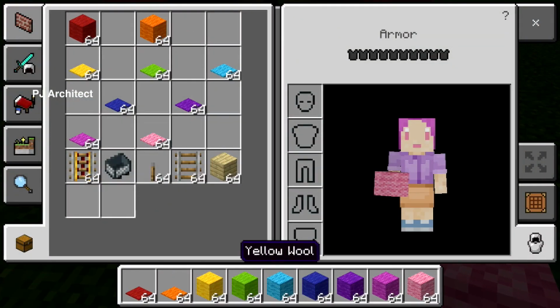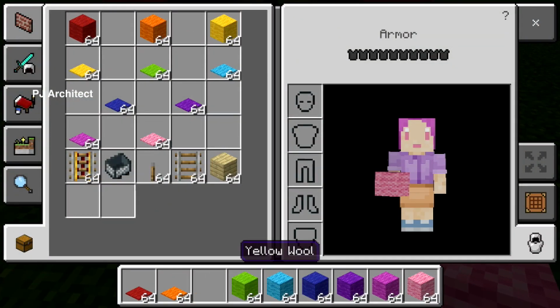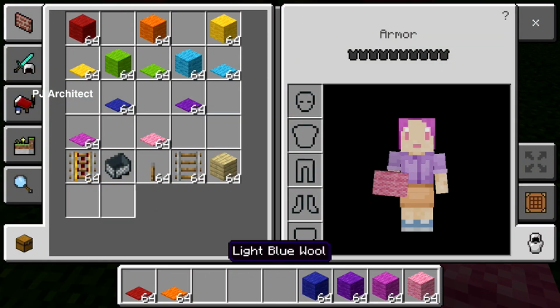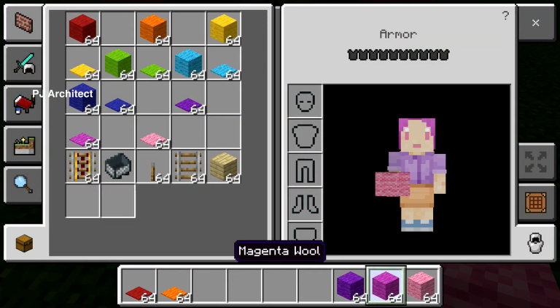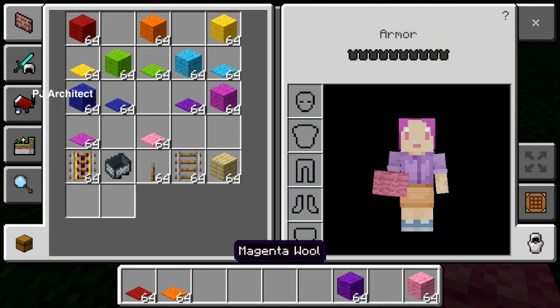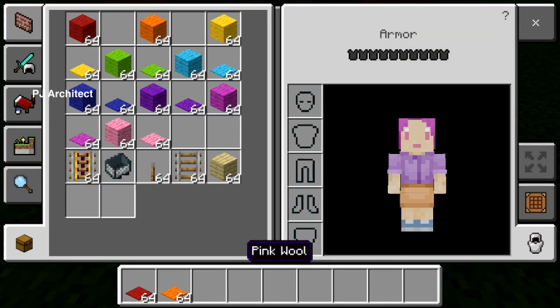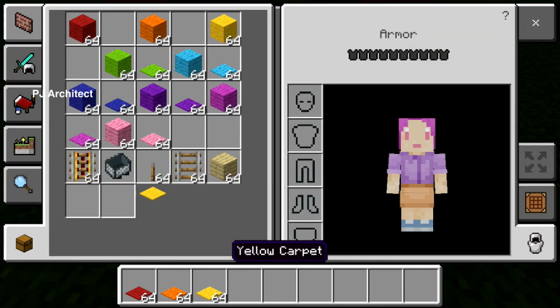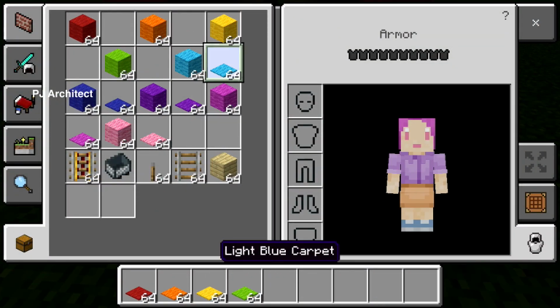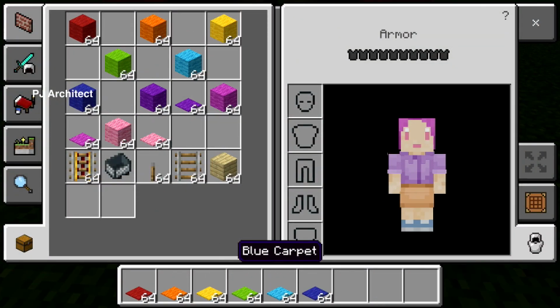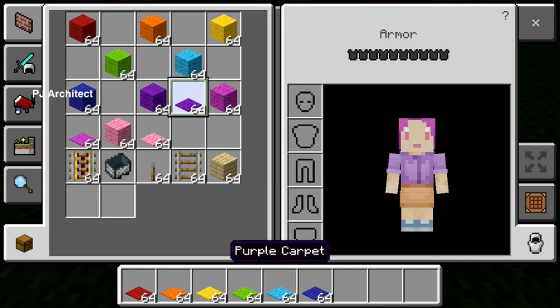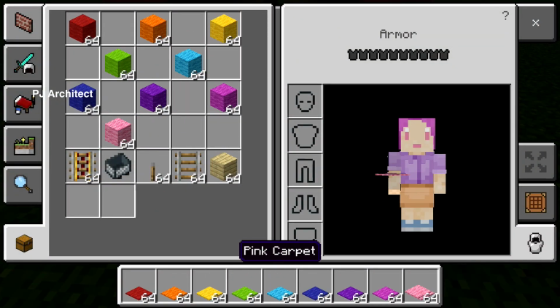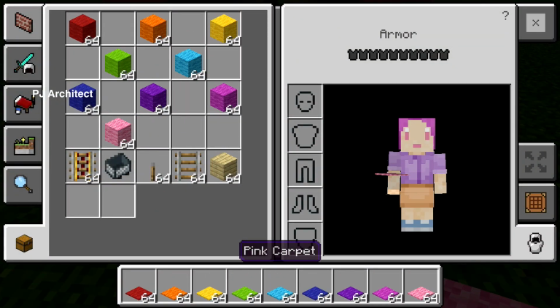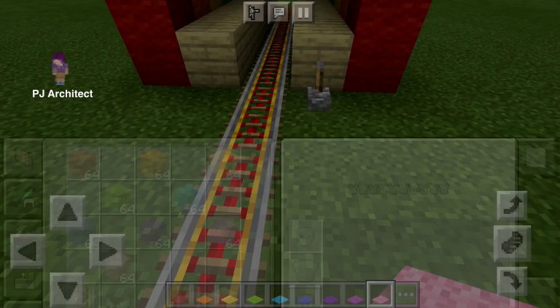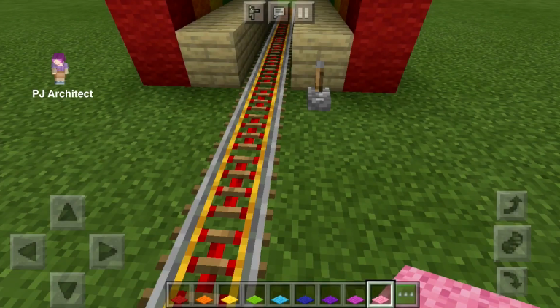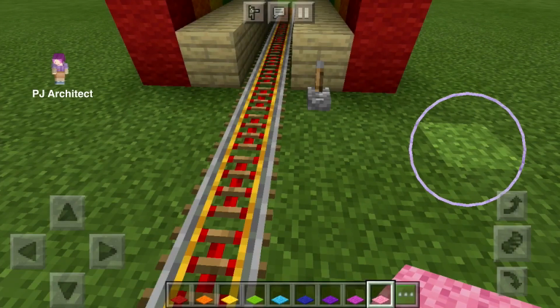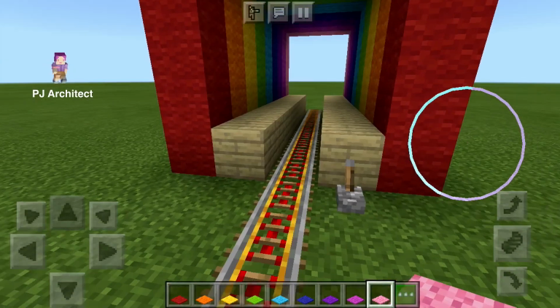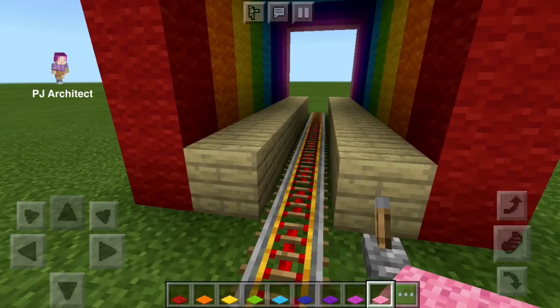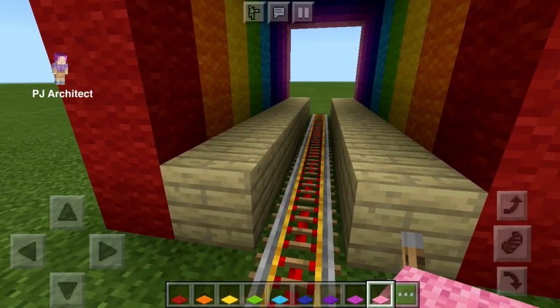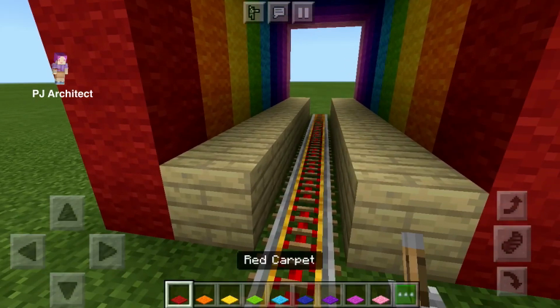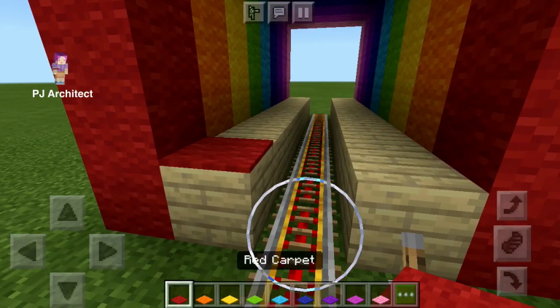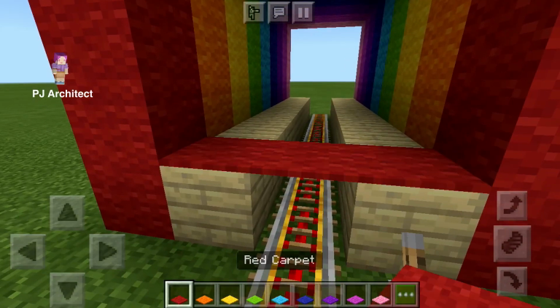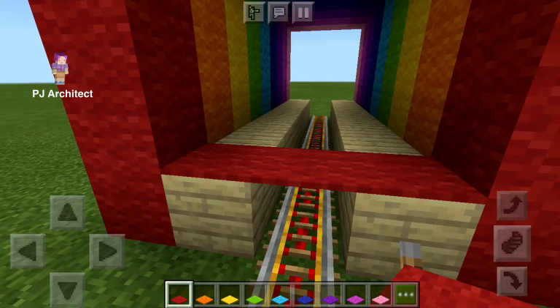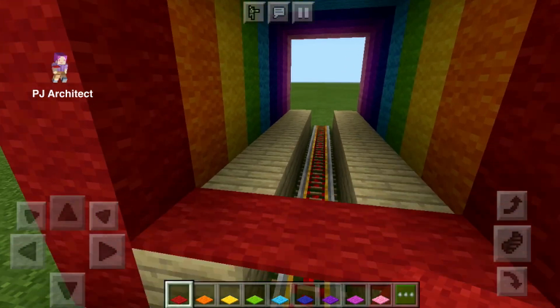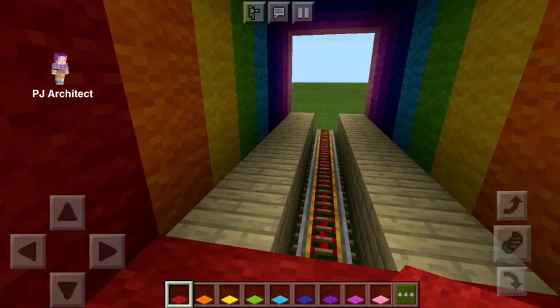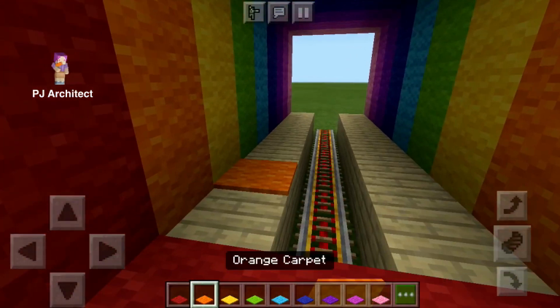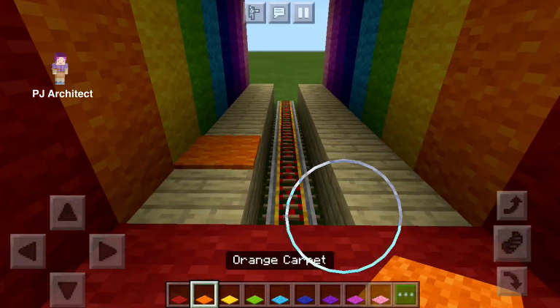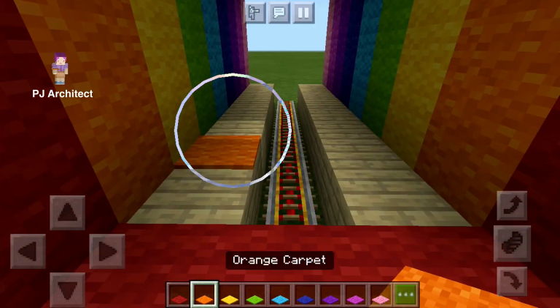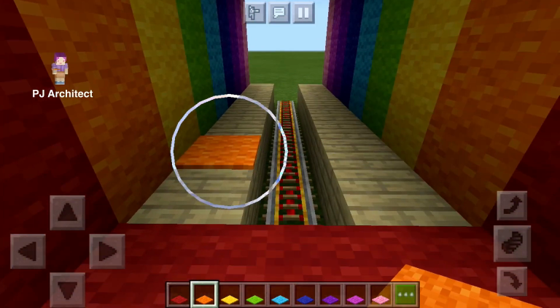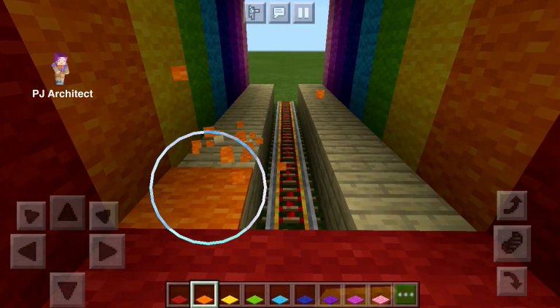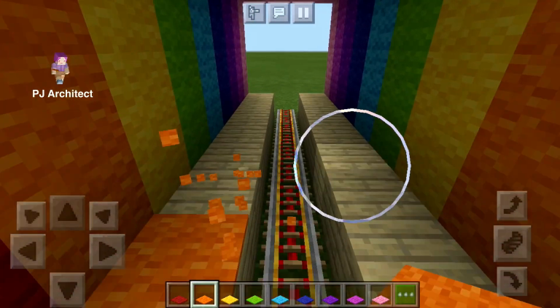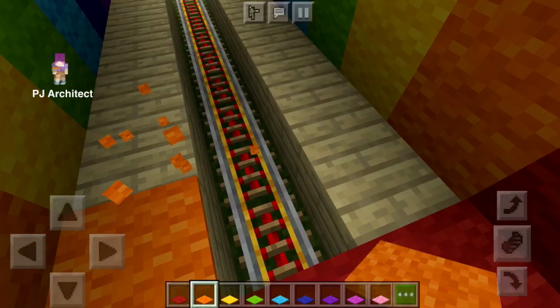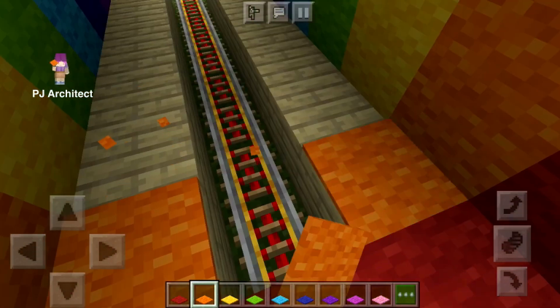Get some carpets the same colors as the tunnel and put them down to cover the rails and the wood.